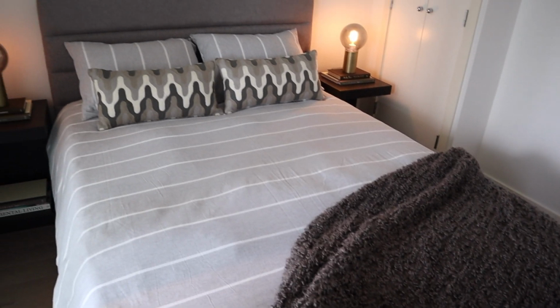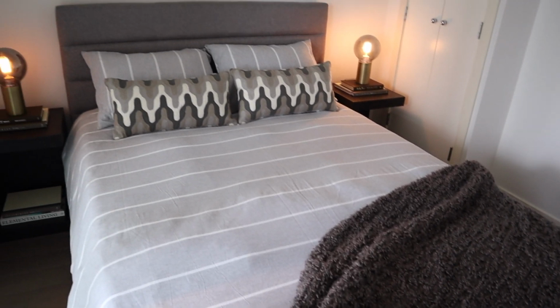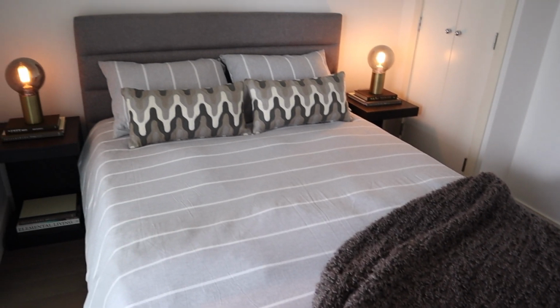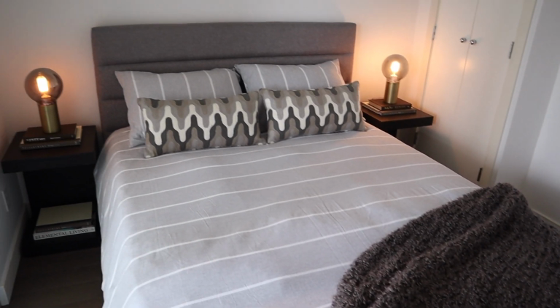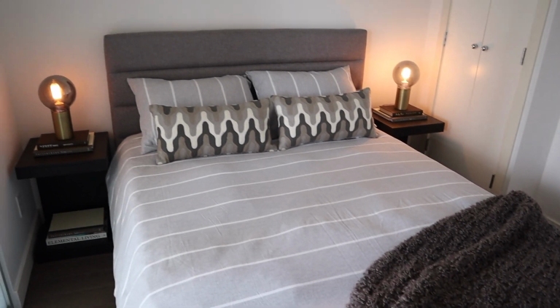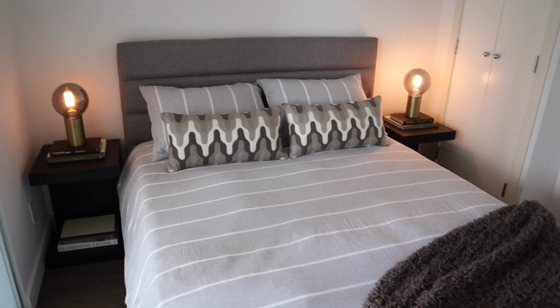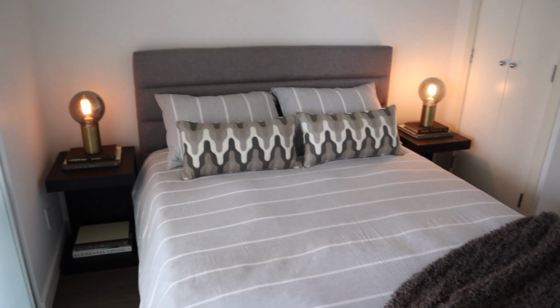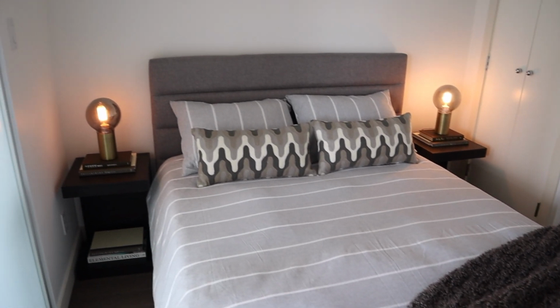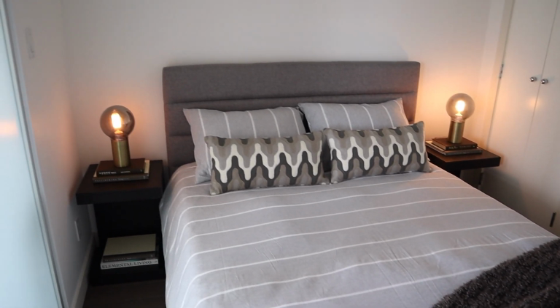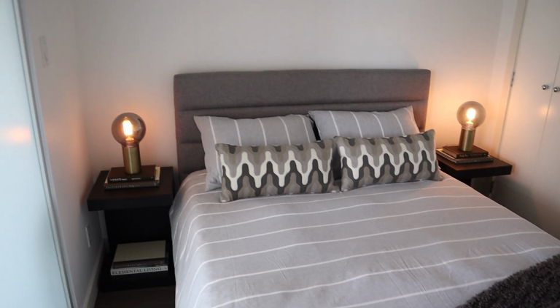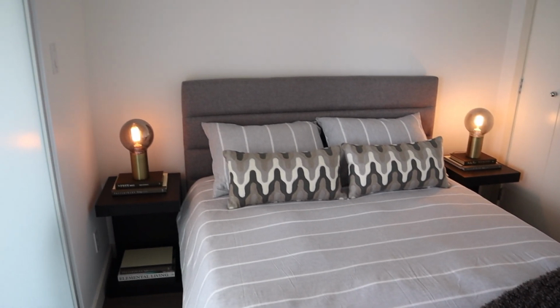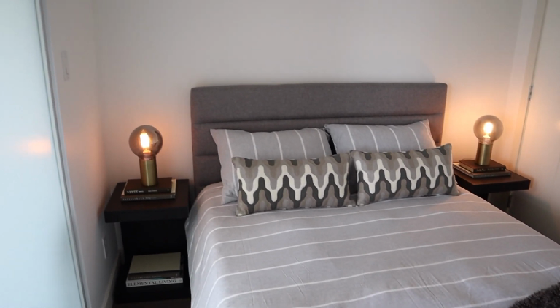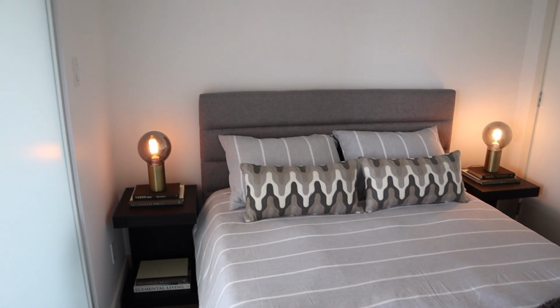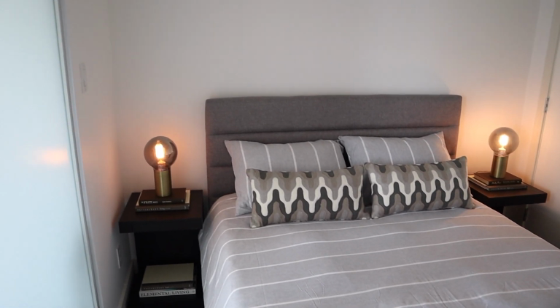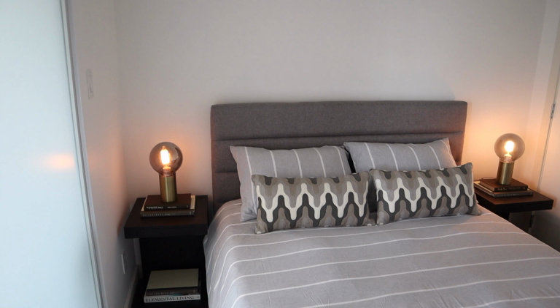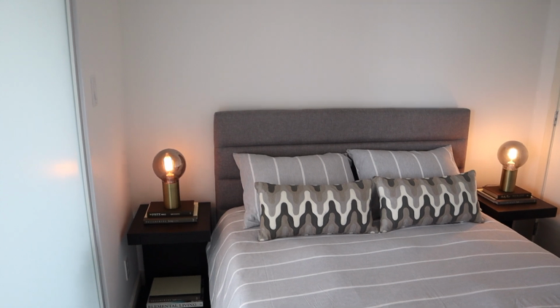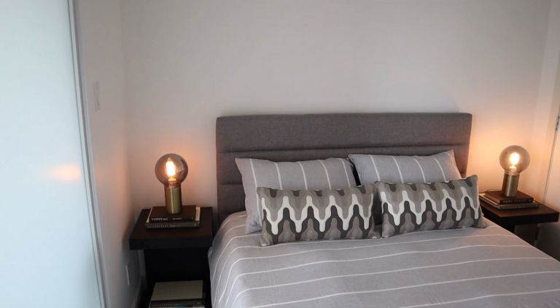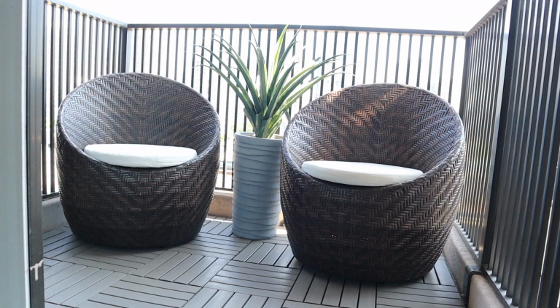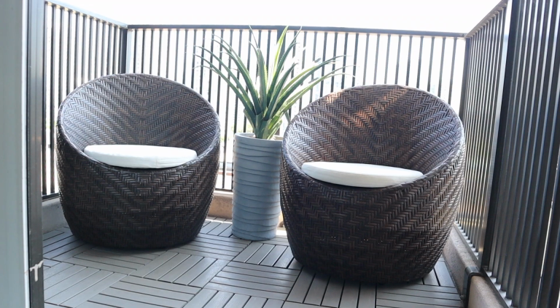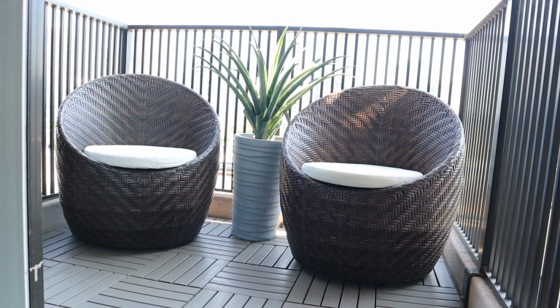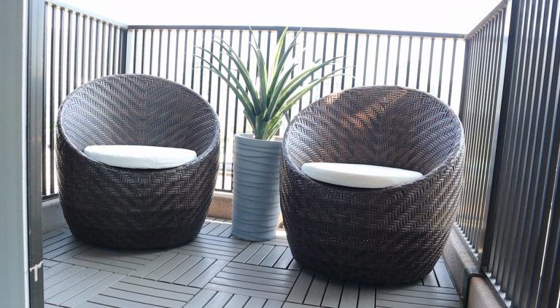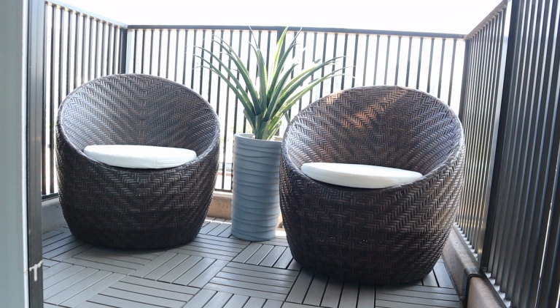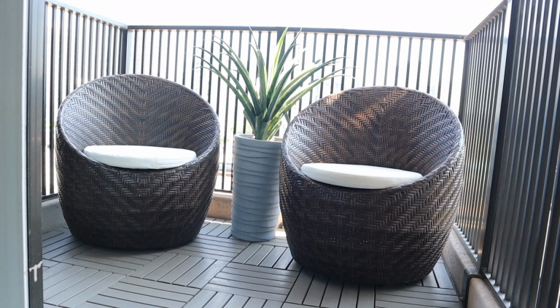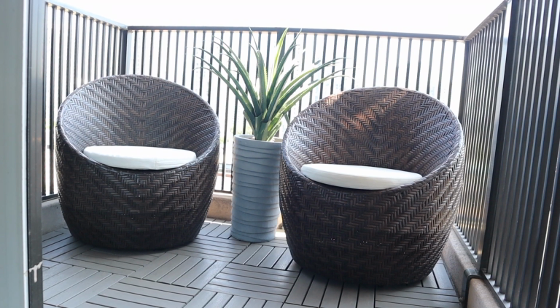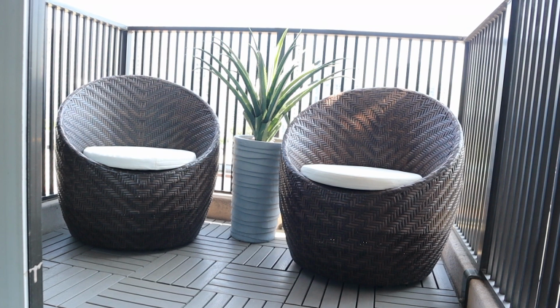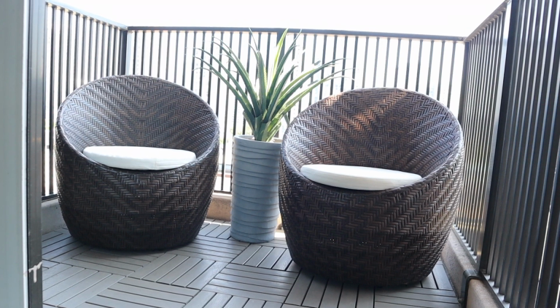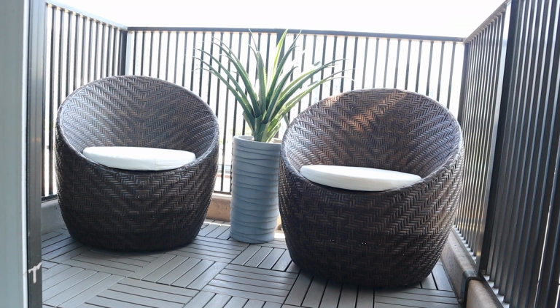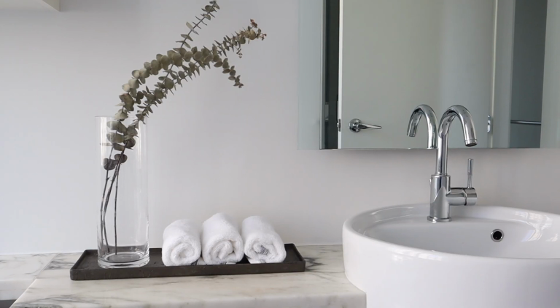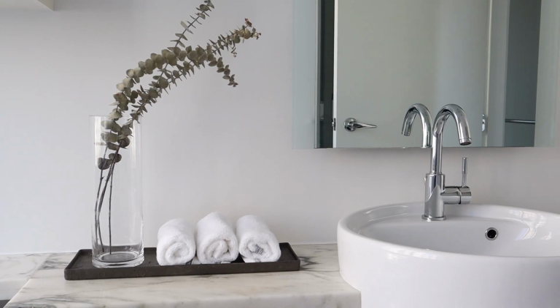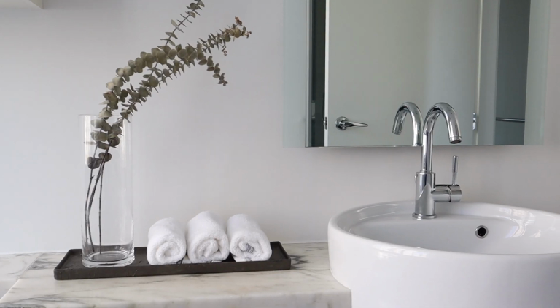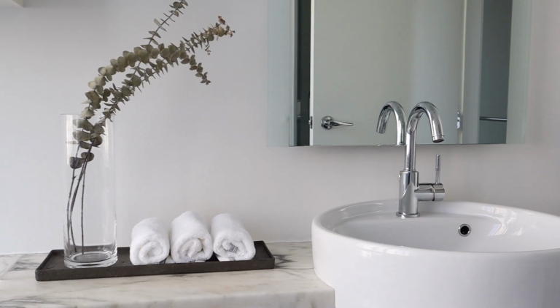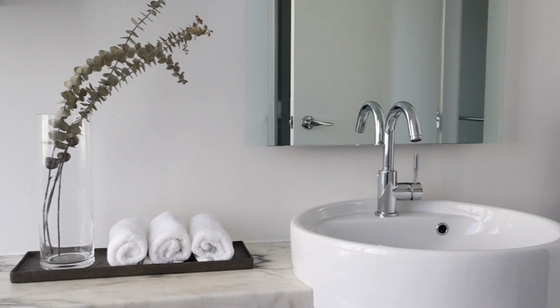Now that this property is complete, it's ready to be shot and filmed and hit the market.